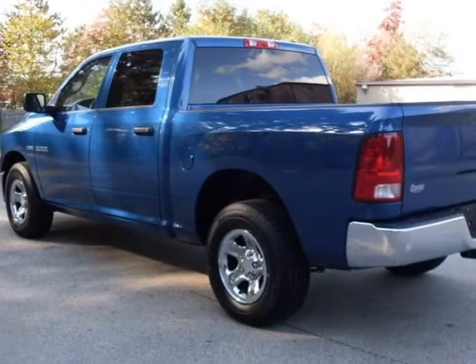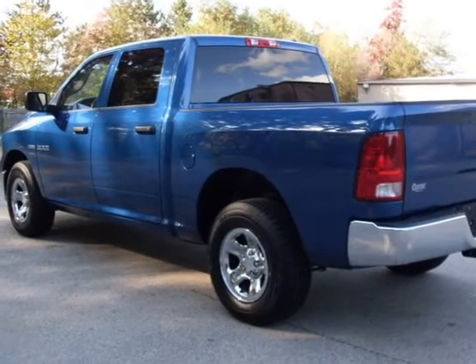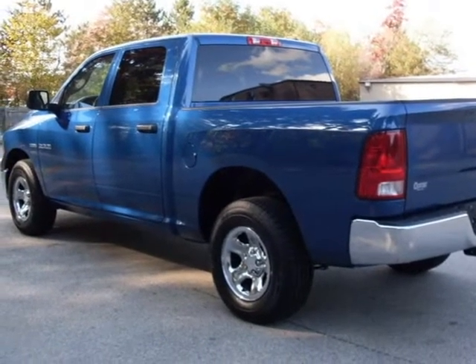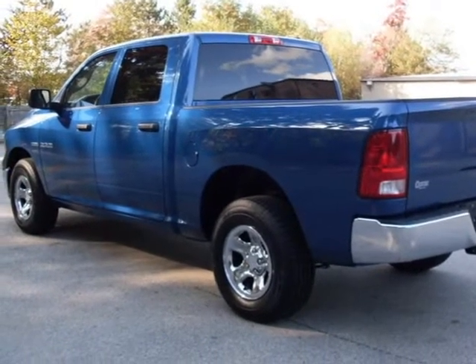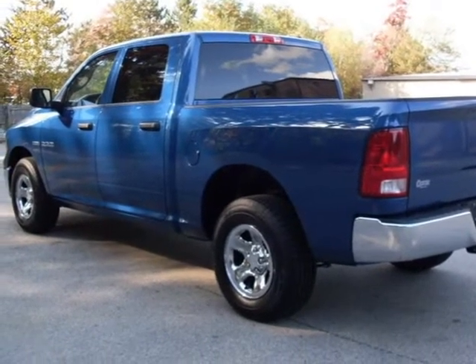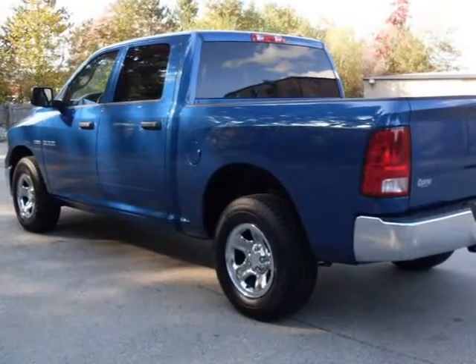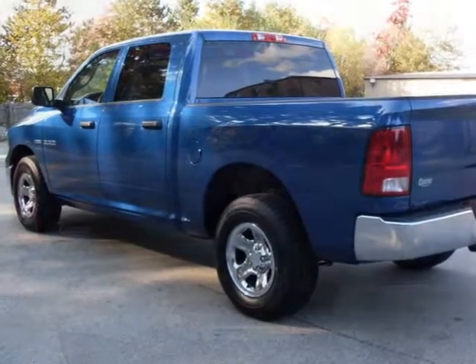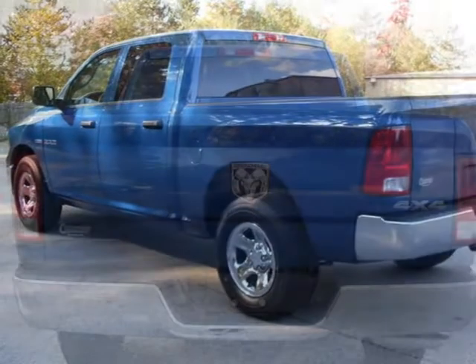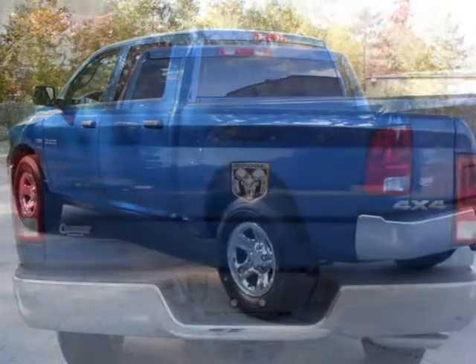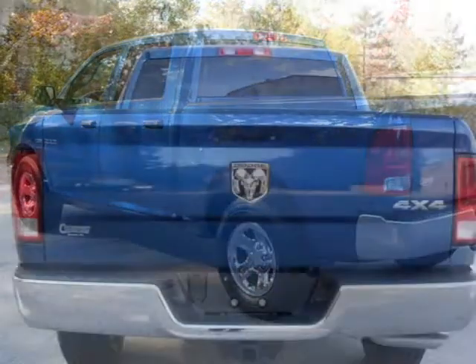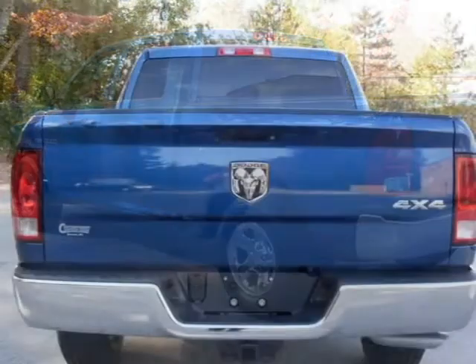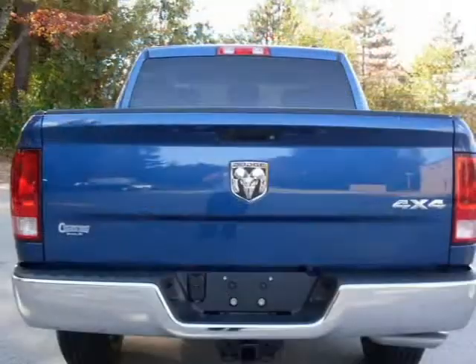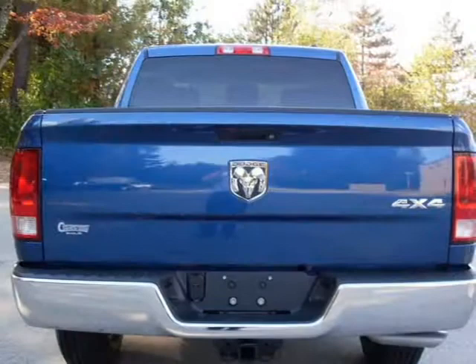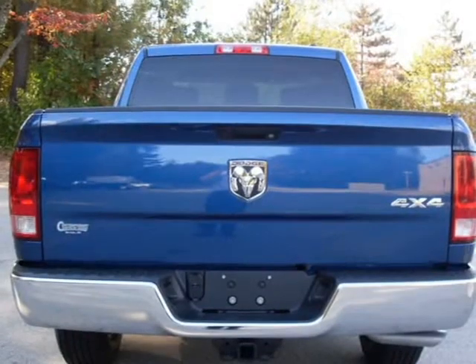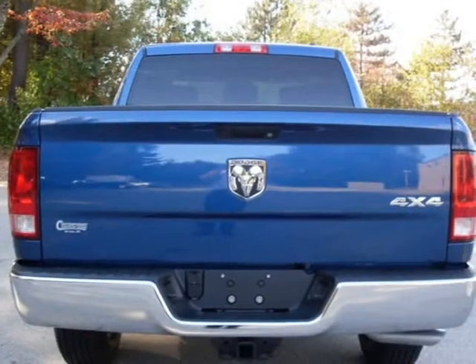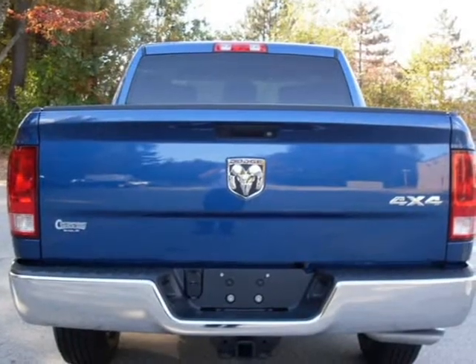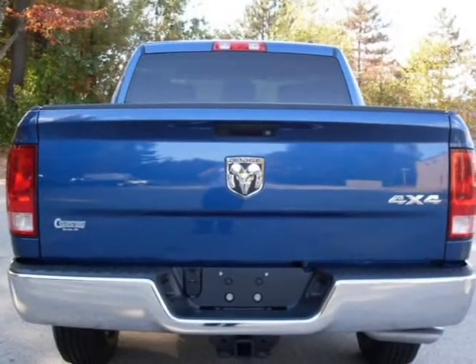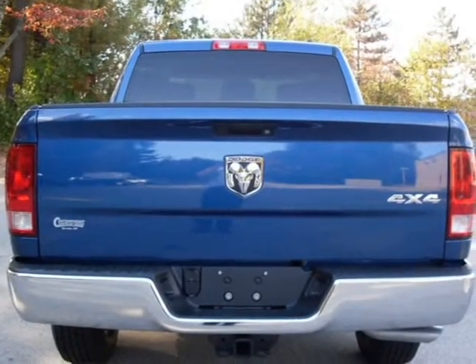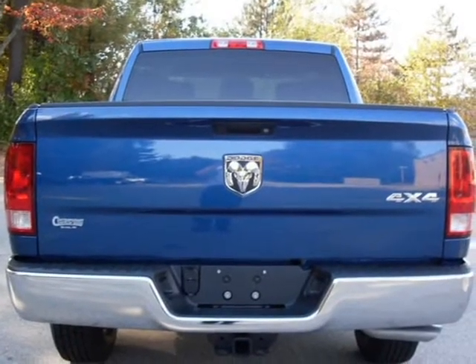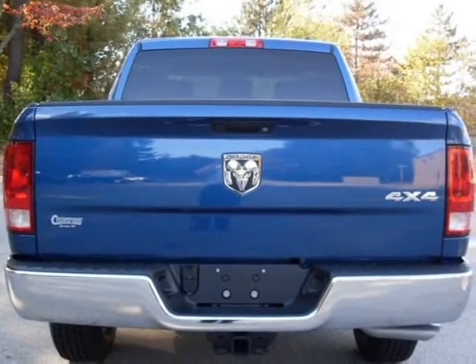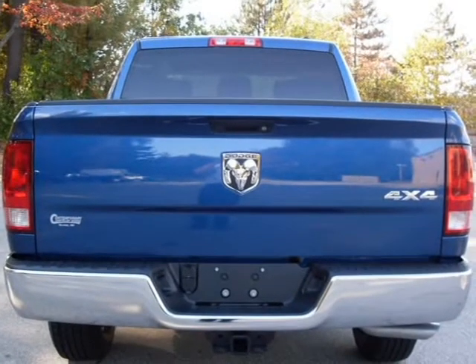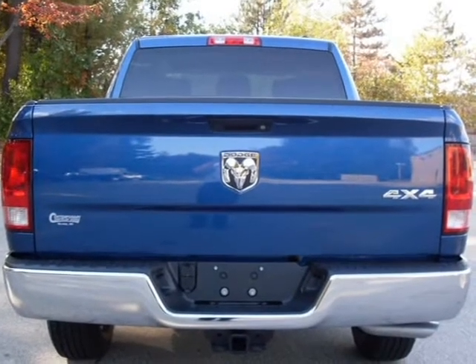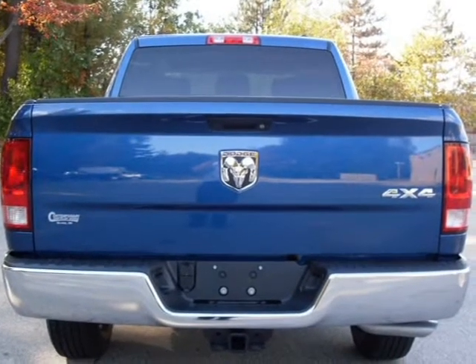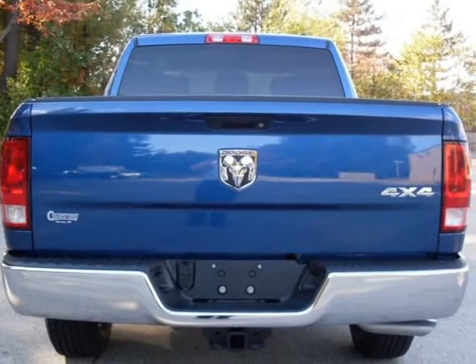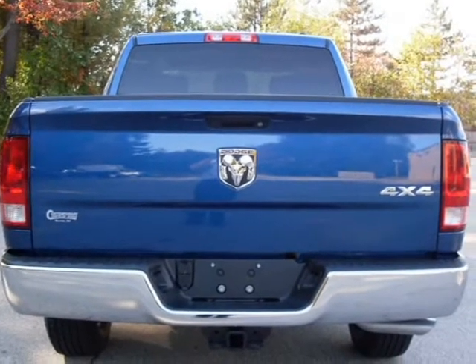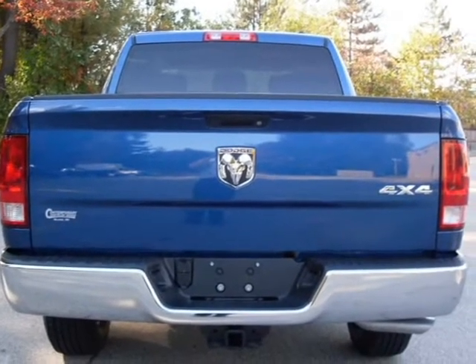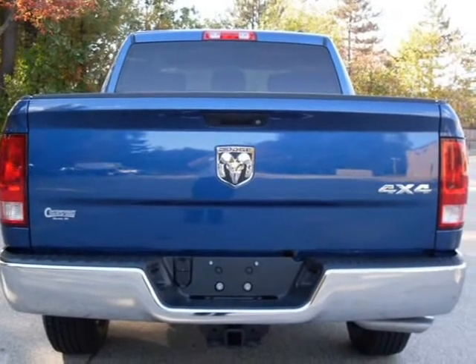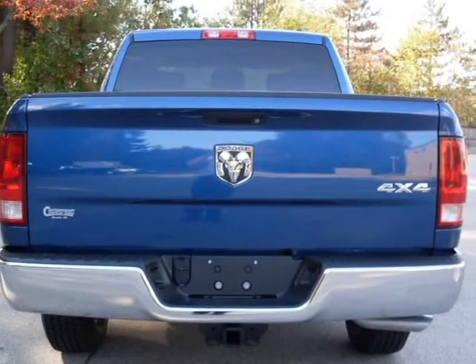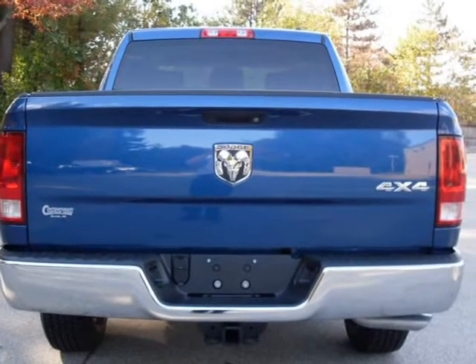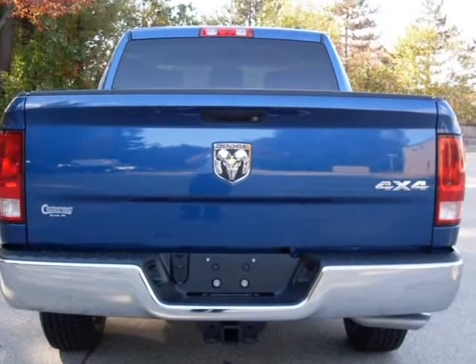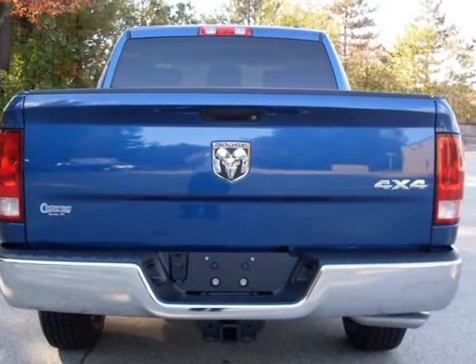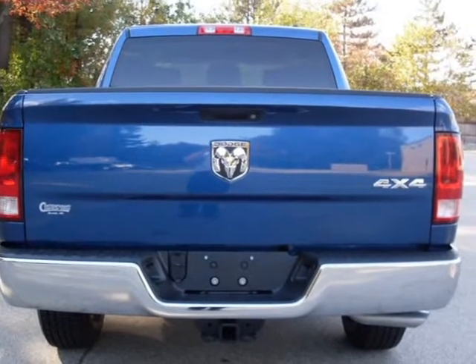For more information on this great truck short crew cab, please click the link to the right. Thank you.